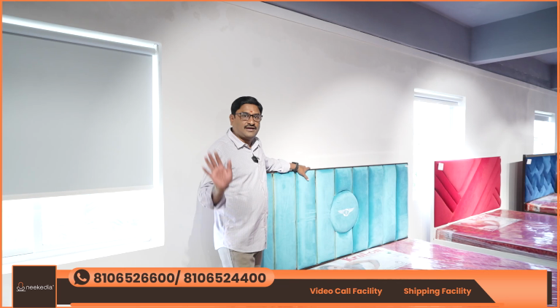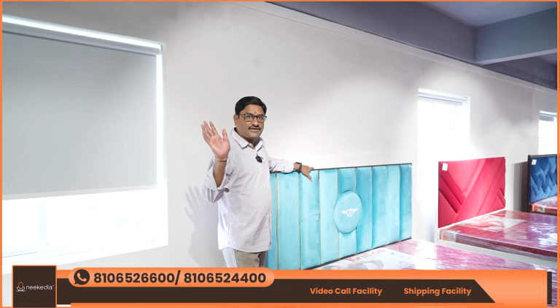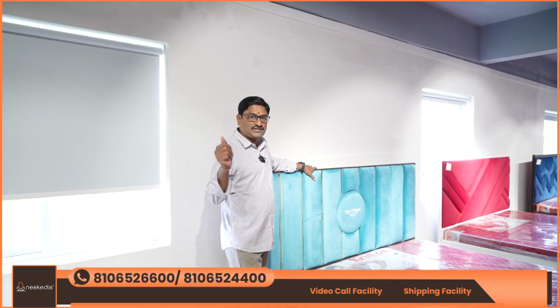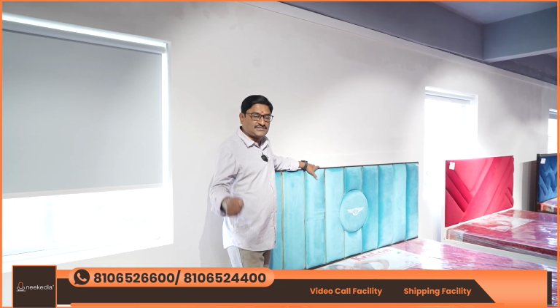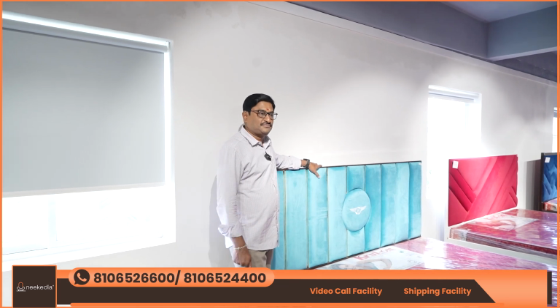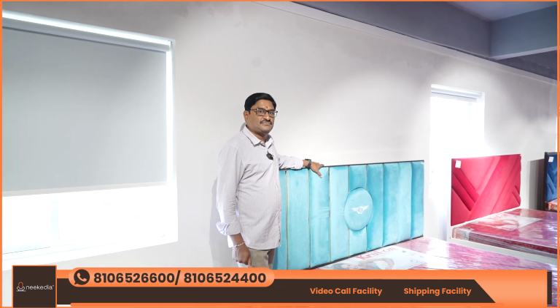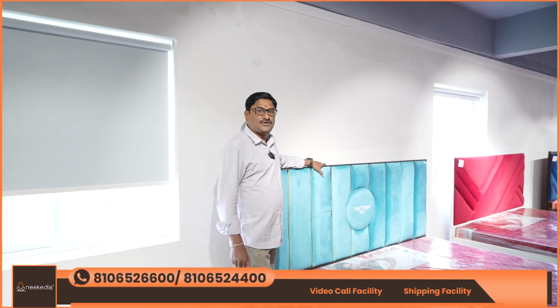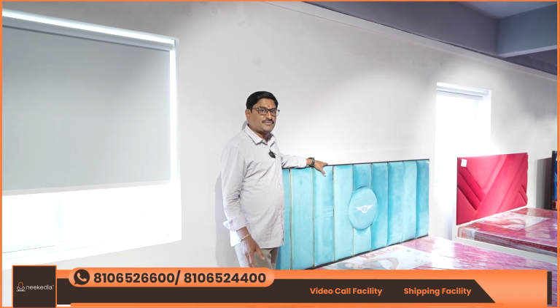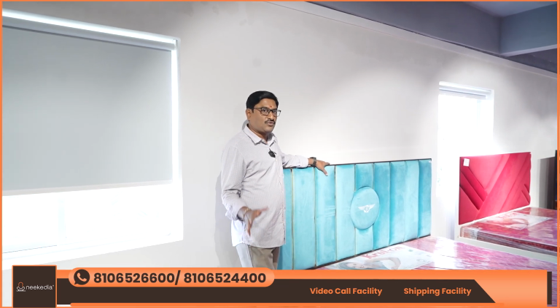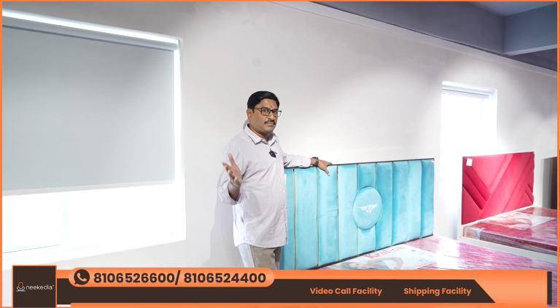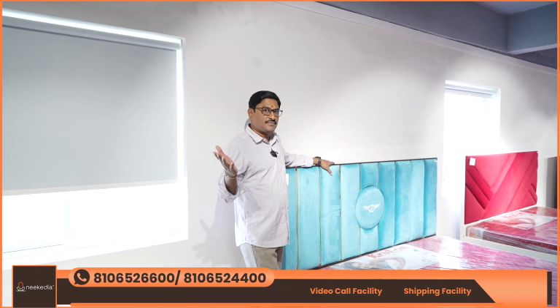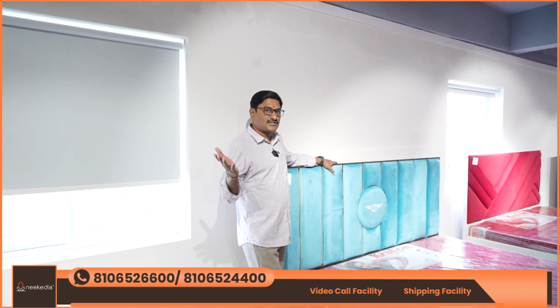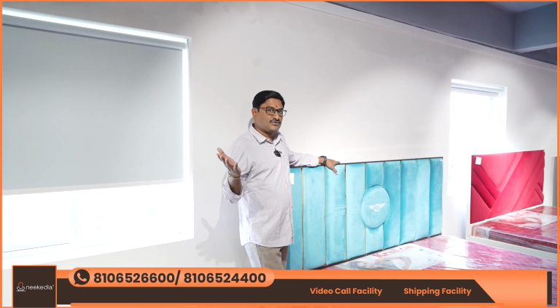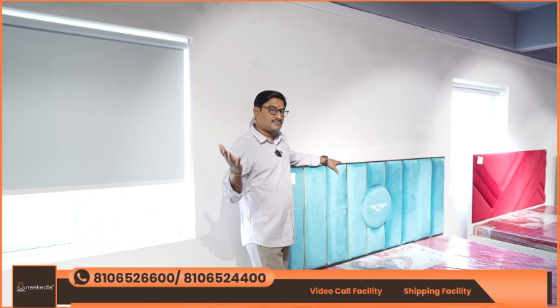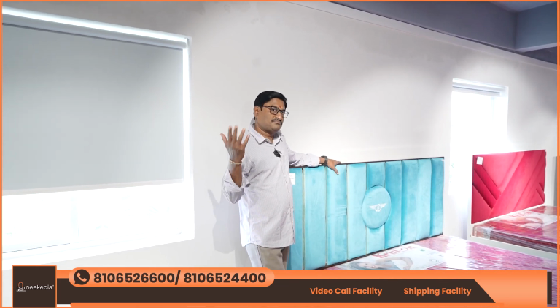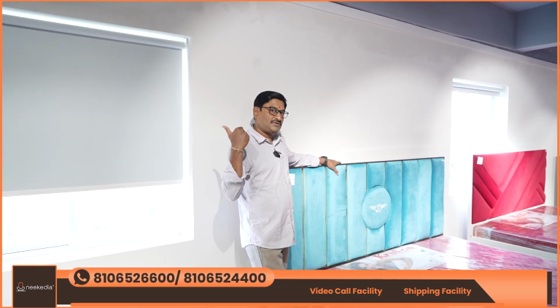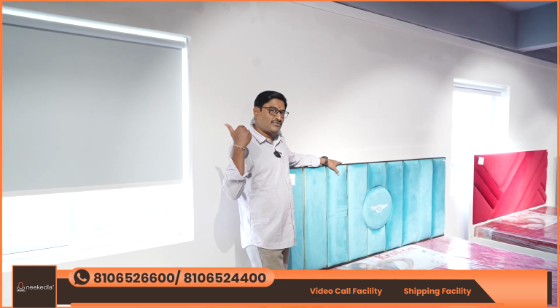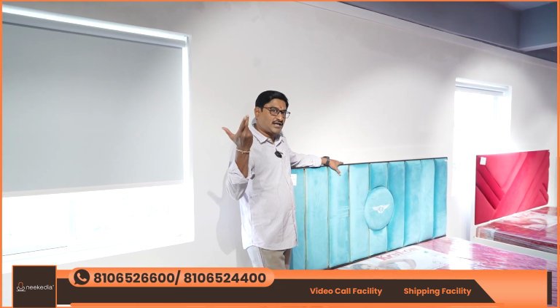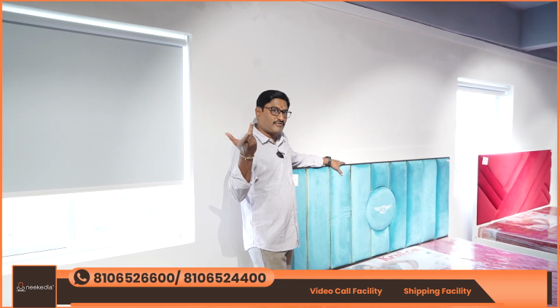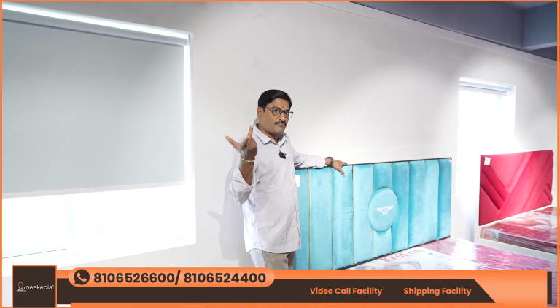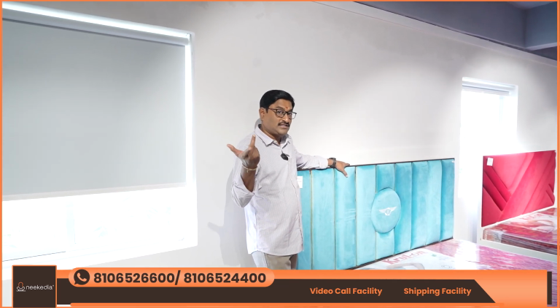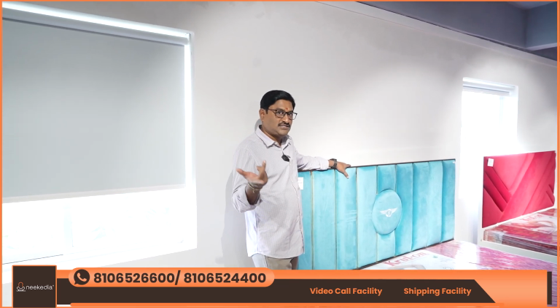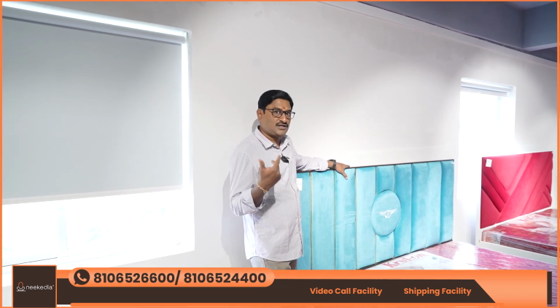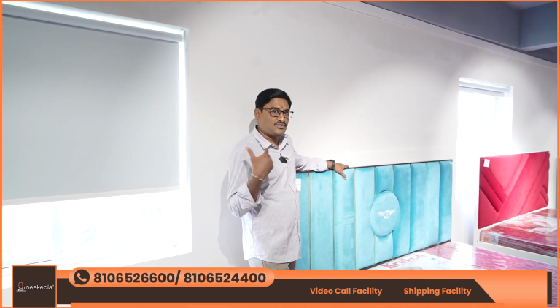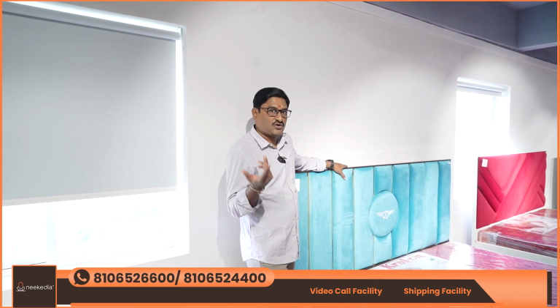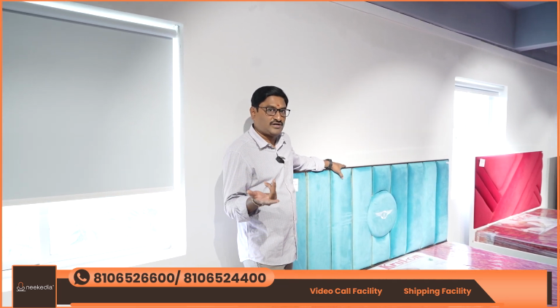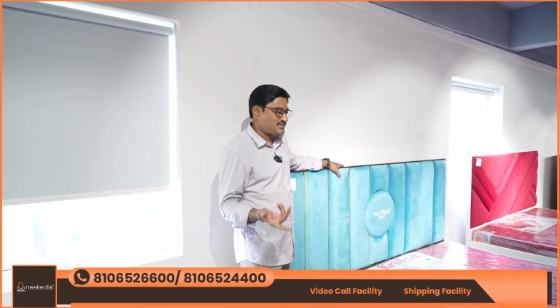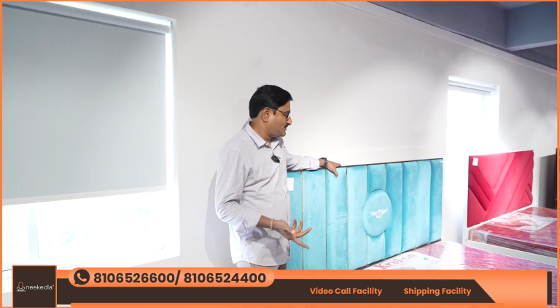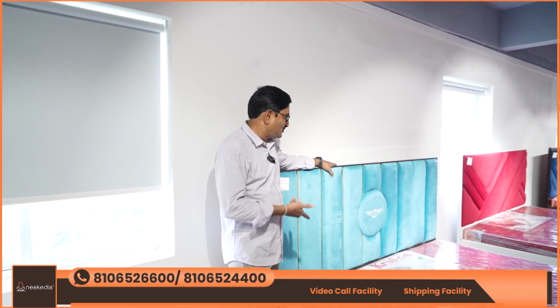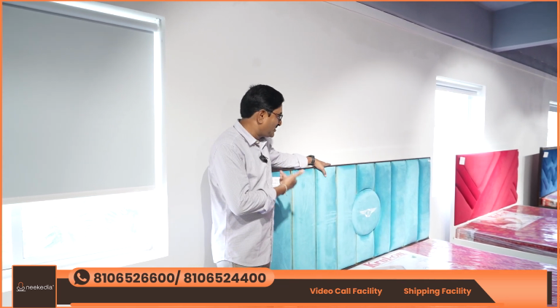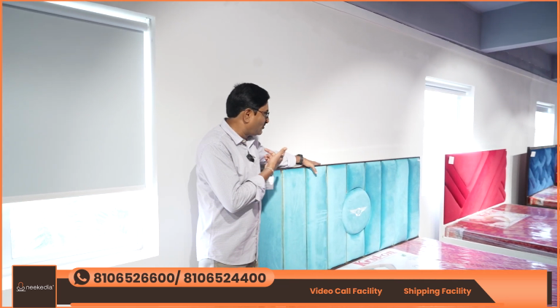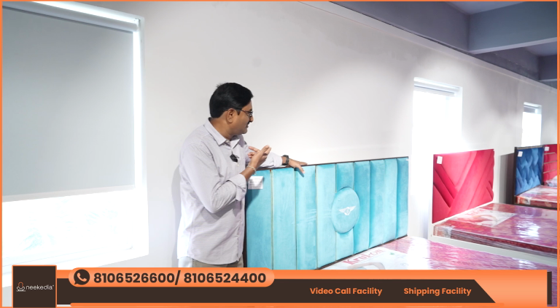Hi friends, we have different types of muncha, cots, and cushion models.